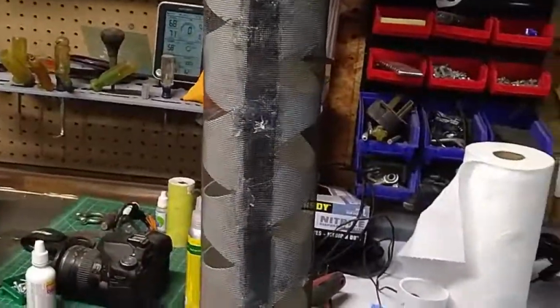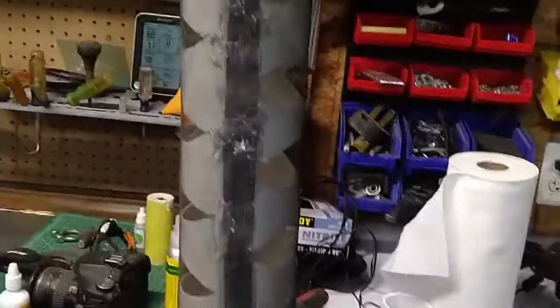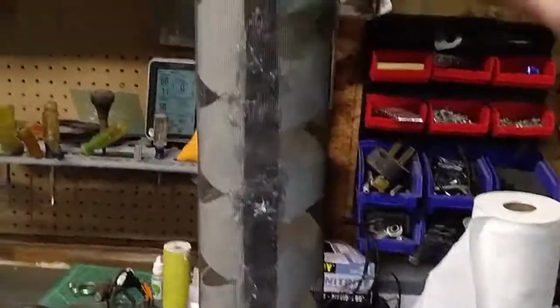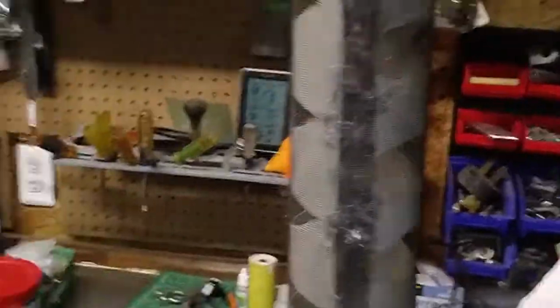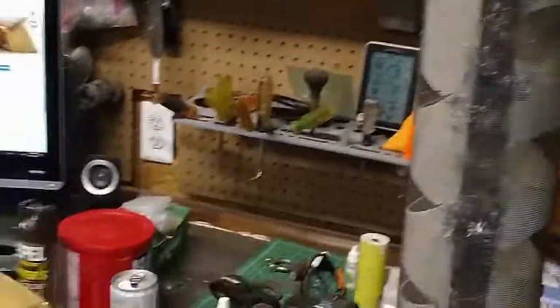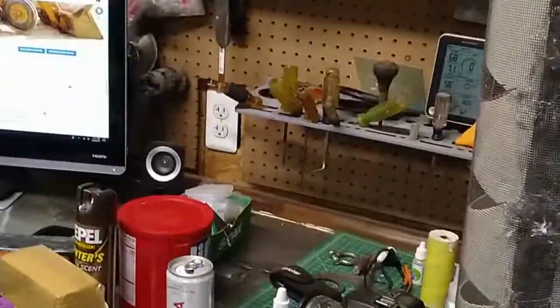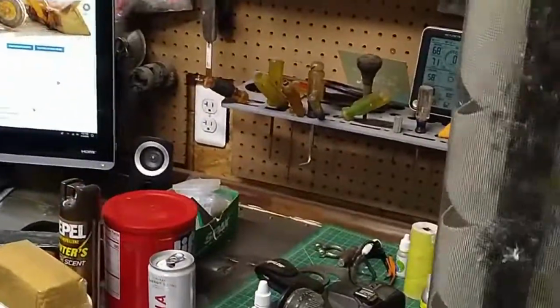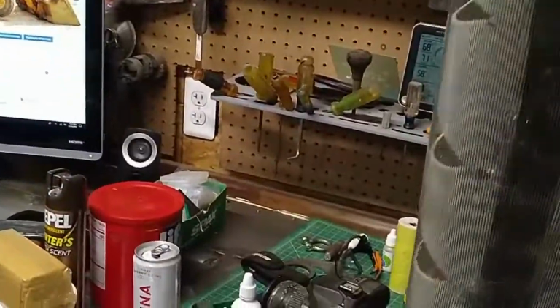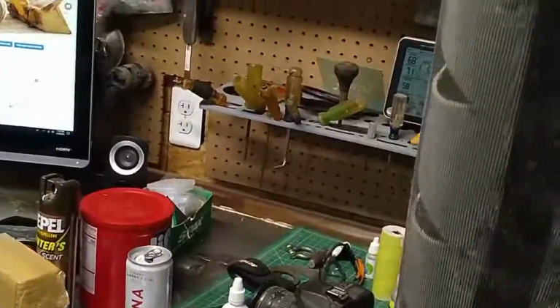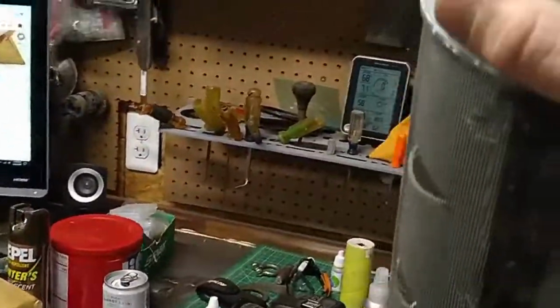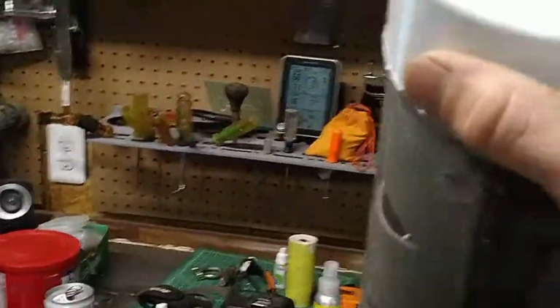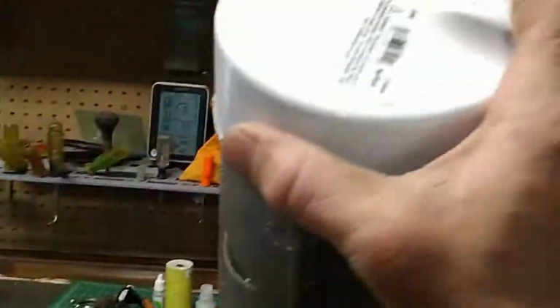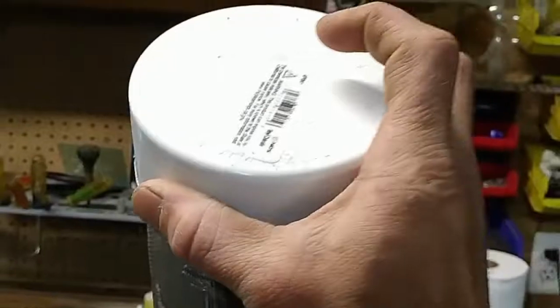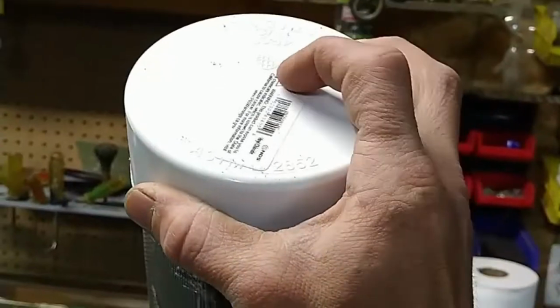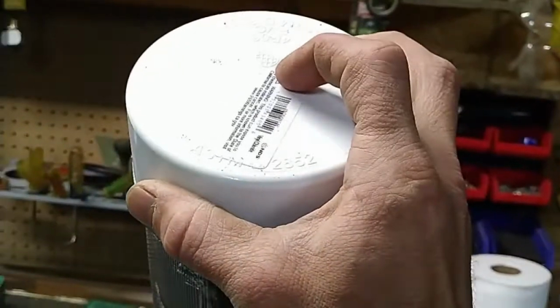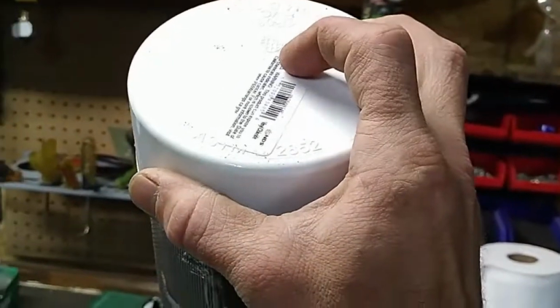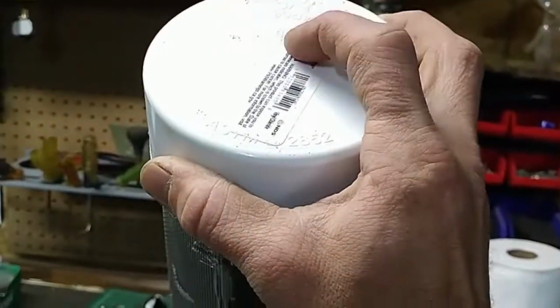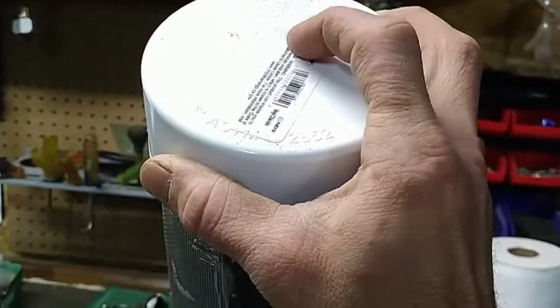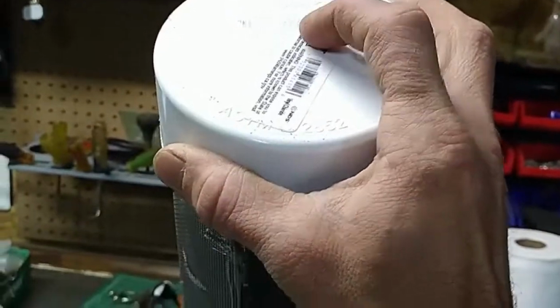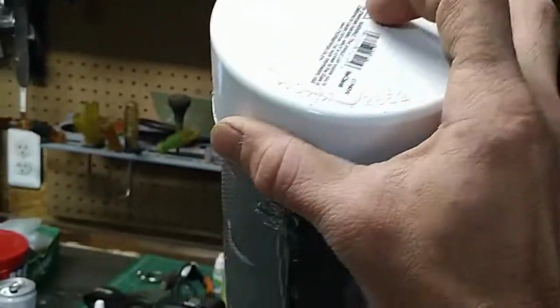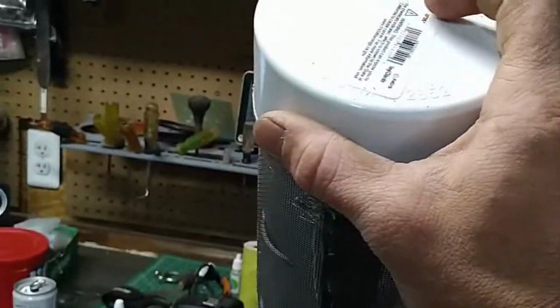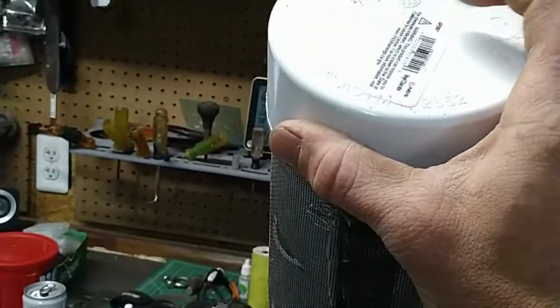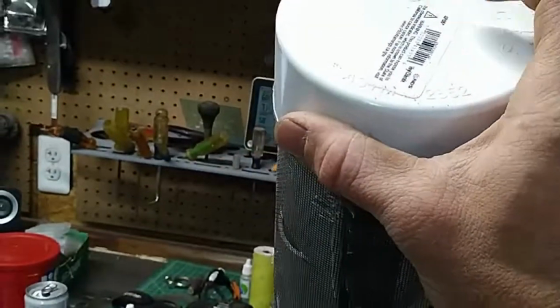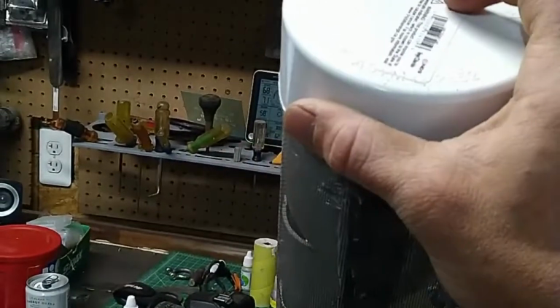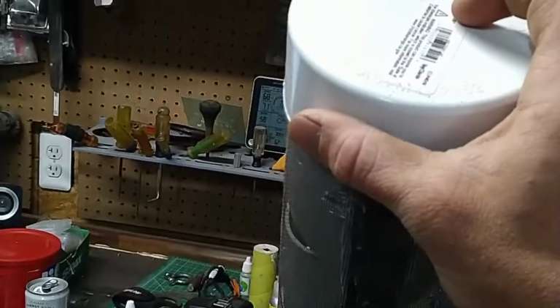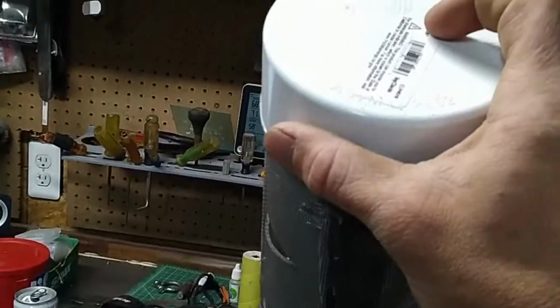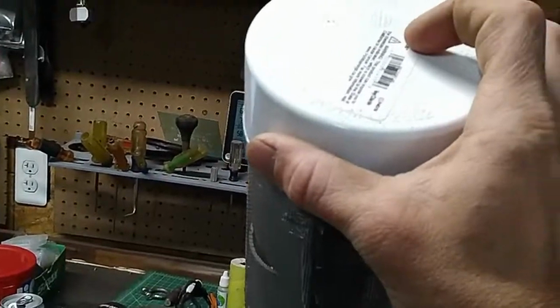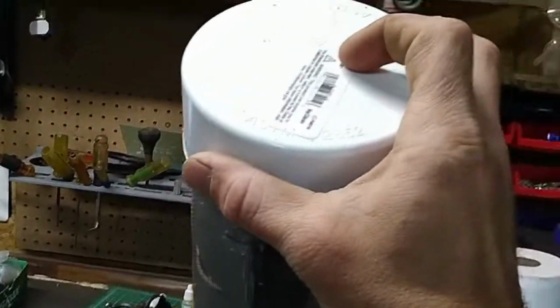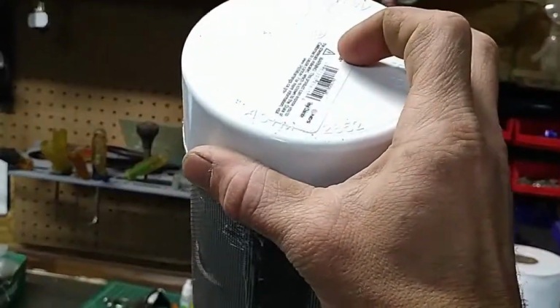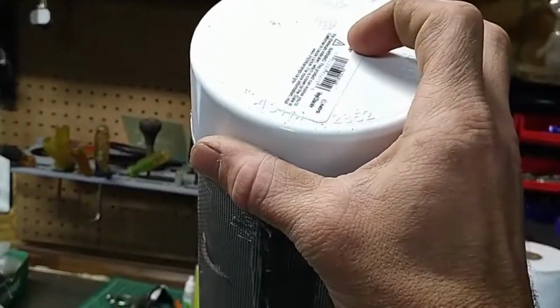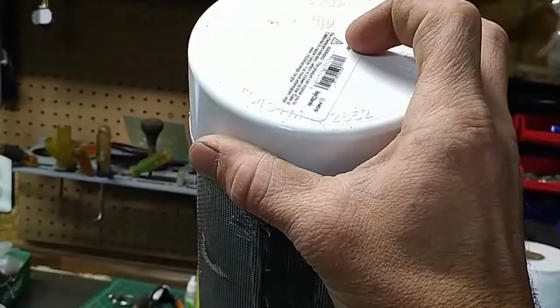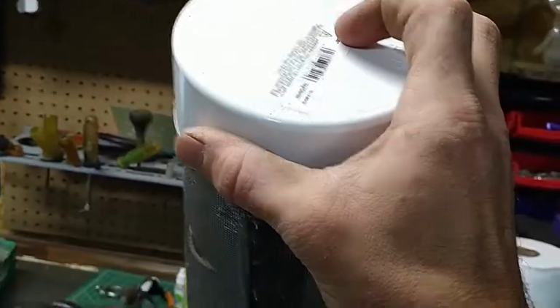One thing I actually just realized I forgot to do — we'll be back in a minute. I'm going to throw a little surprise in here for all you irrigation people.